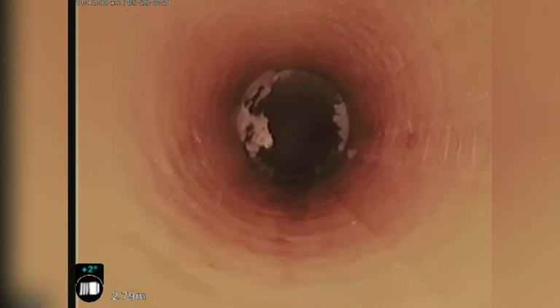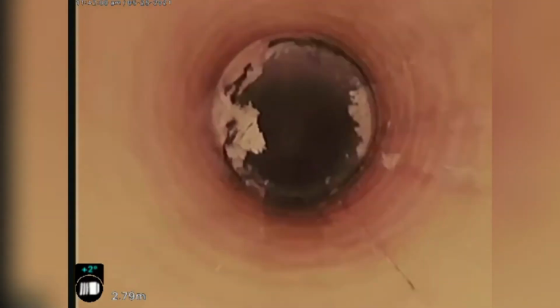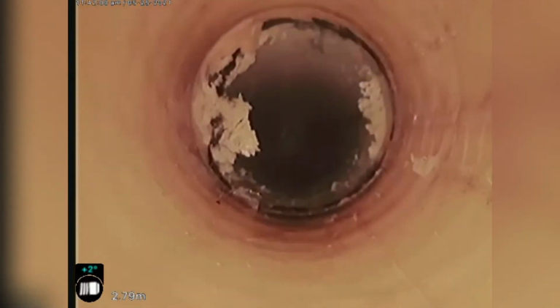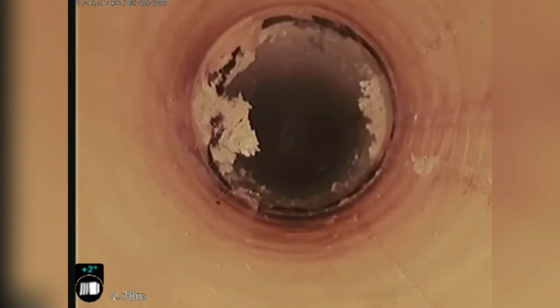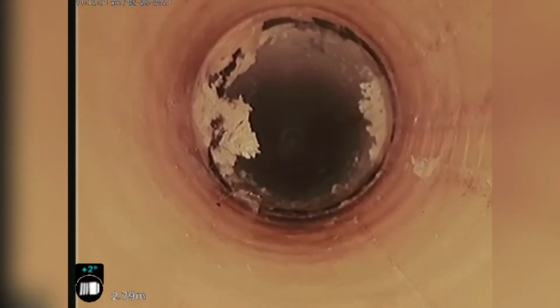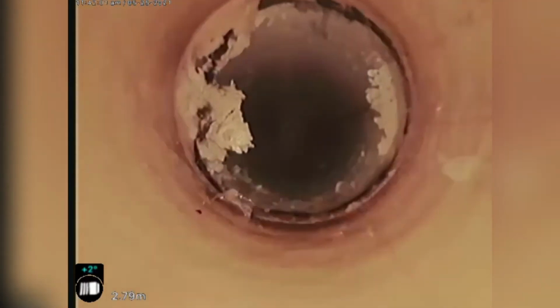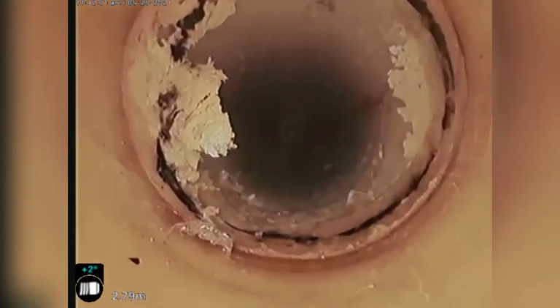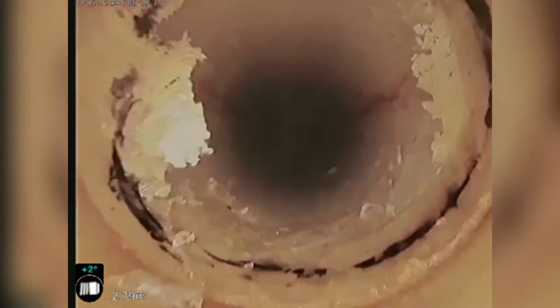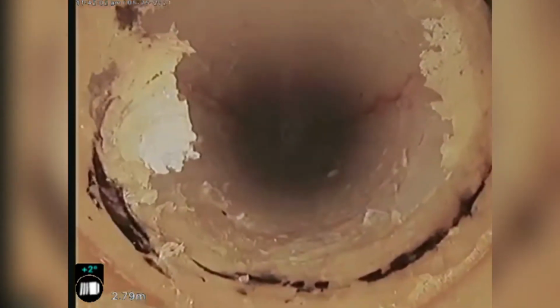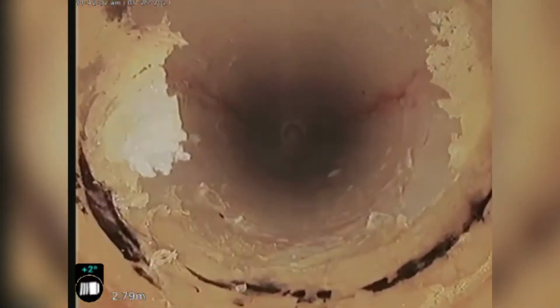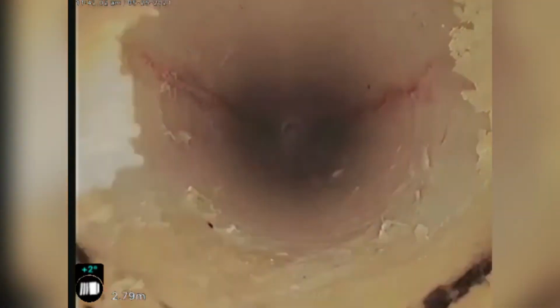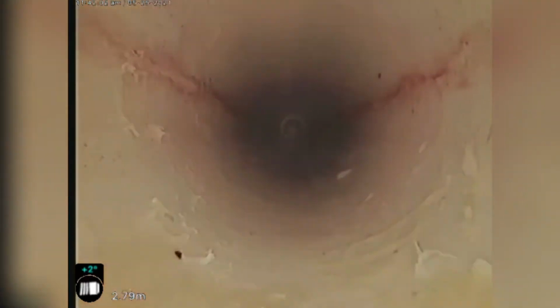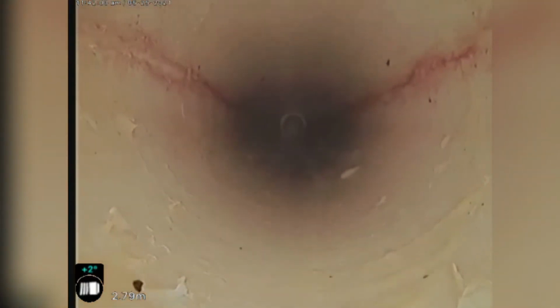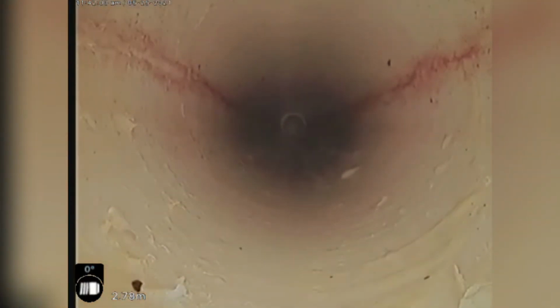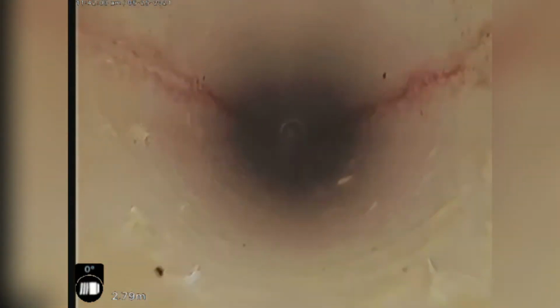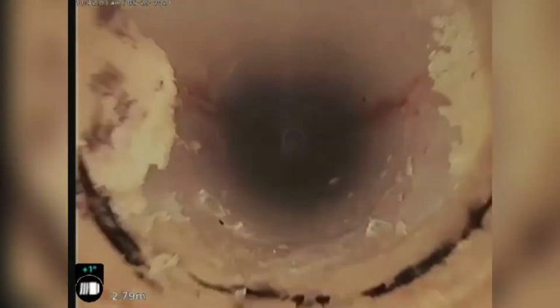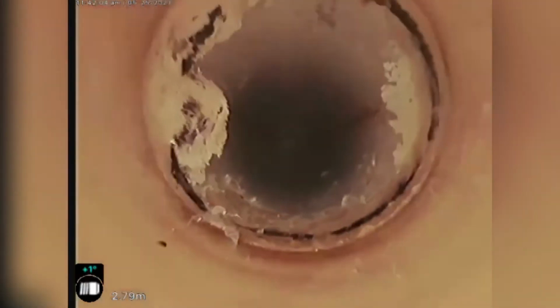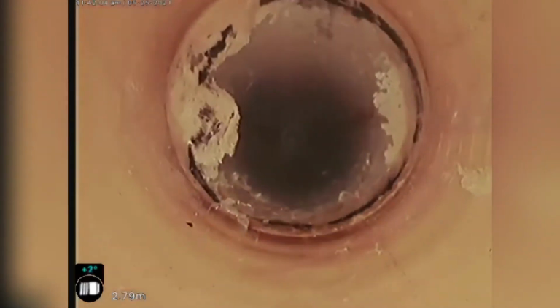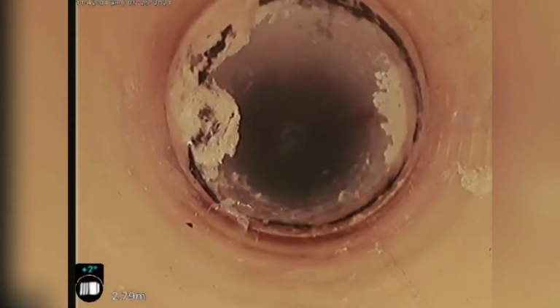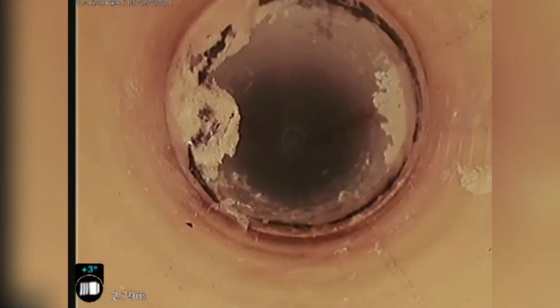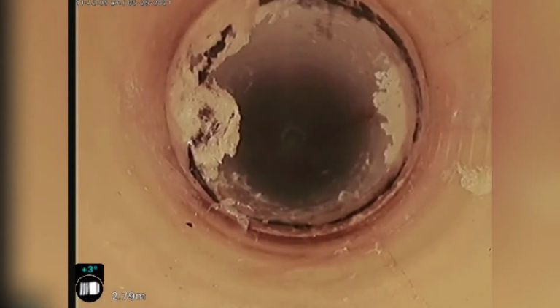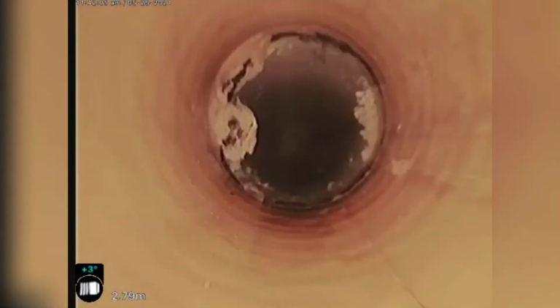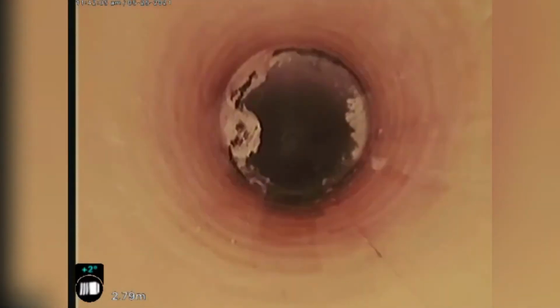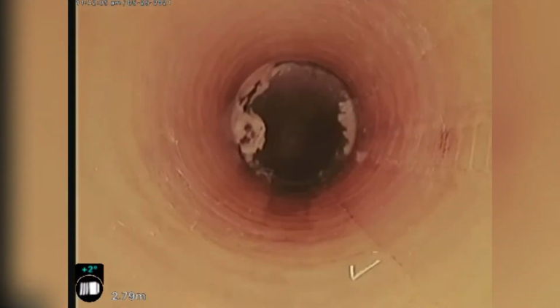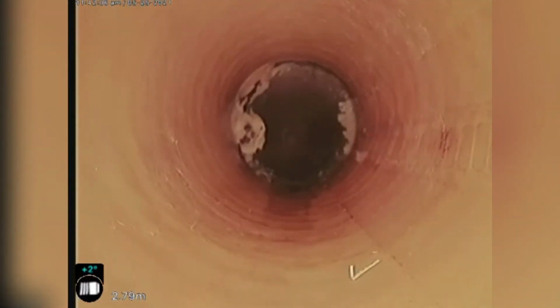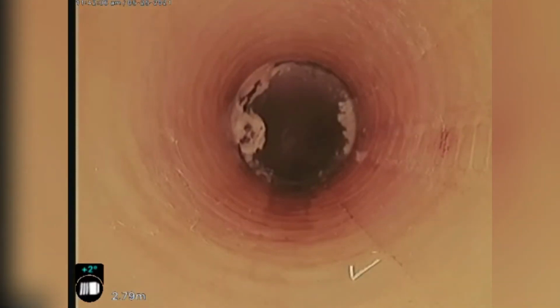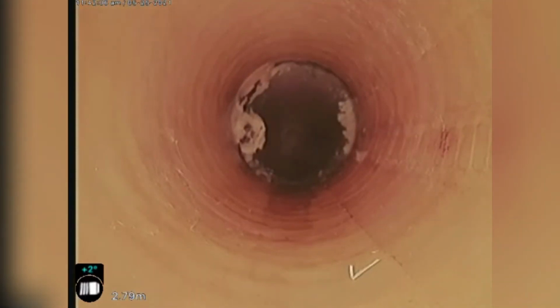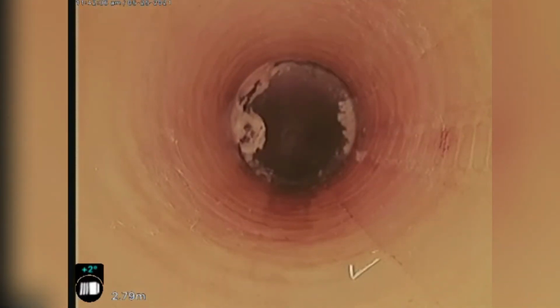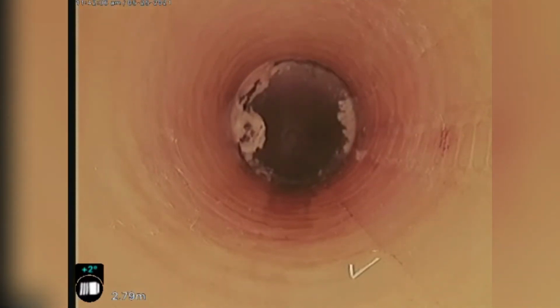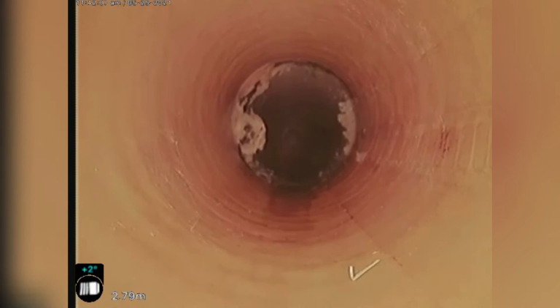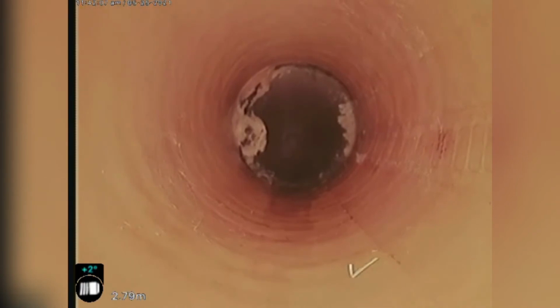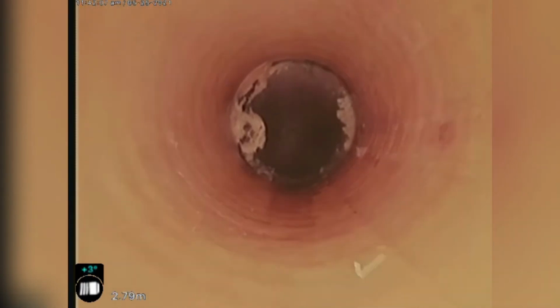That's just a bit of resin that will flake away once some water runs down there. It's now completely sealed and won't leak into the apartment below.